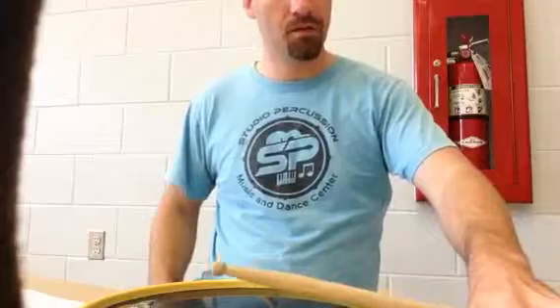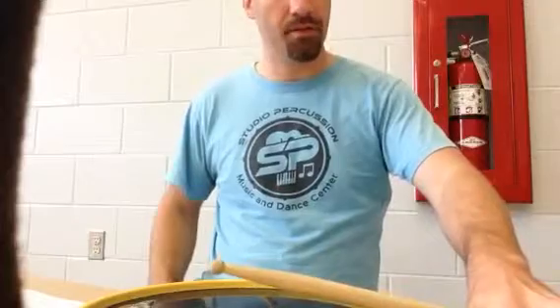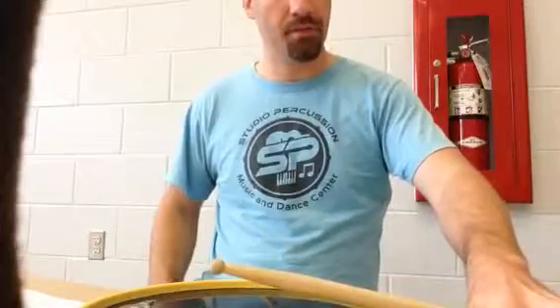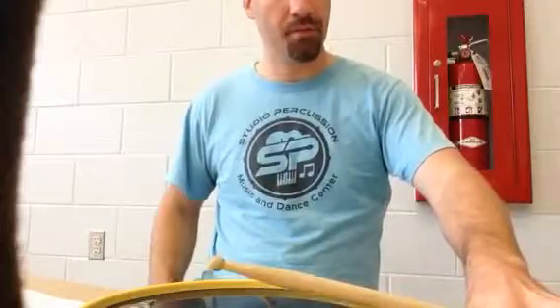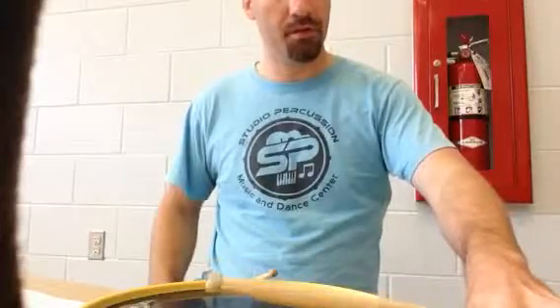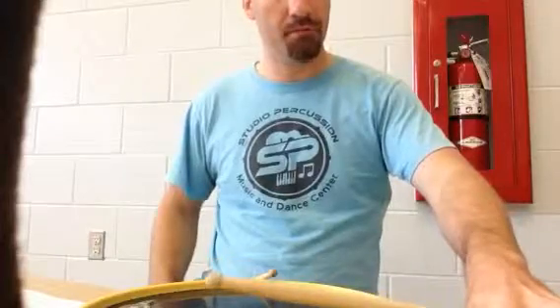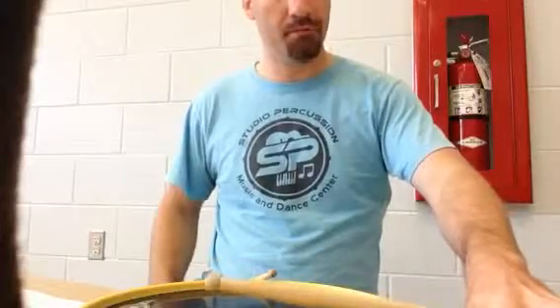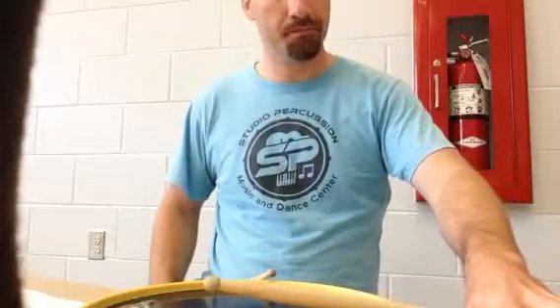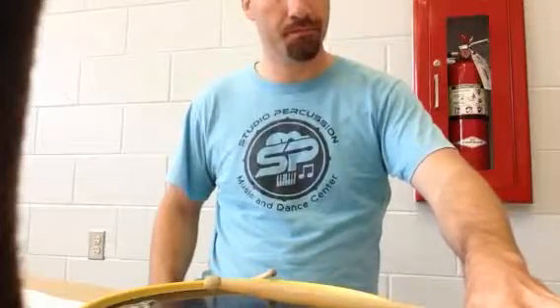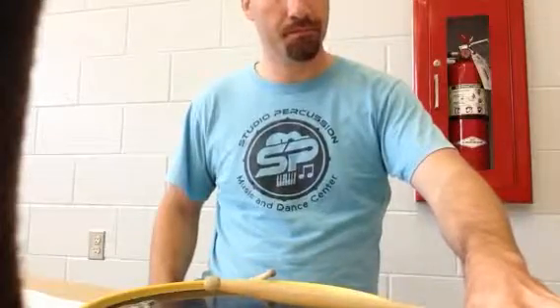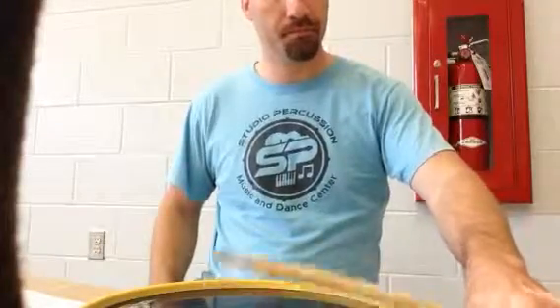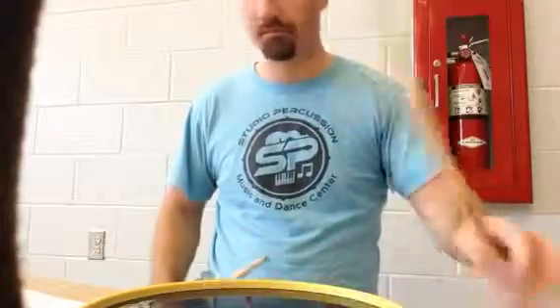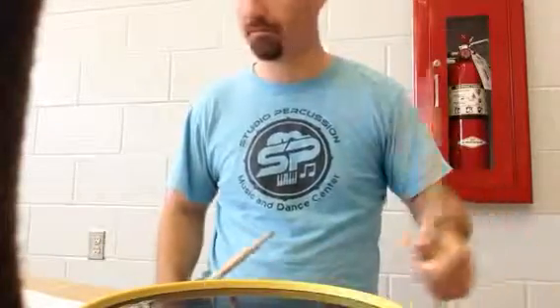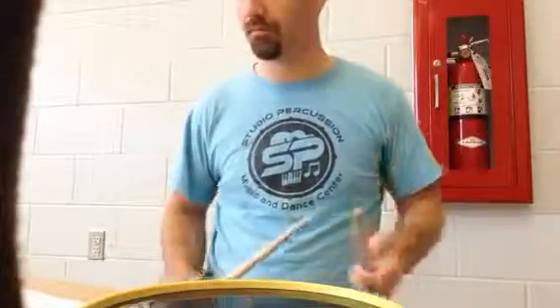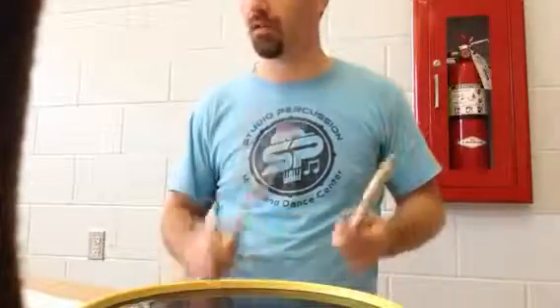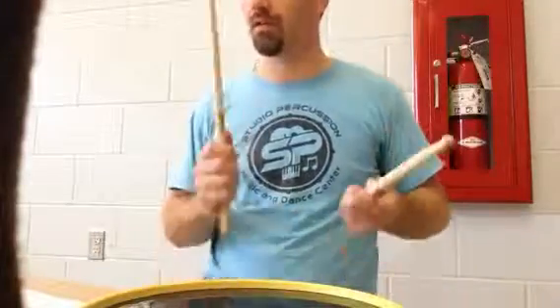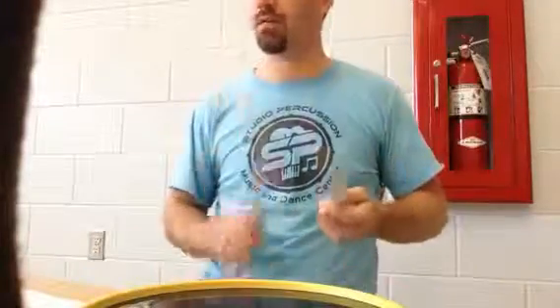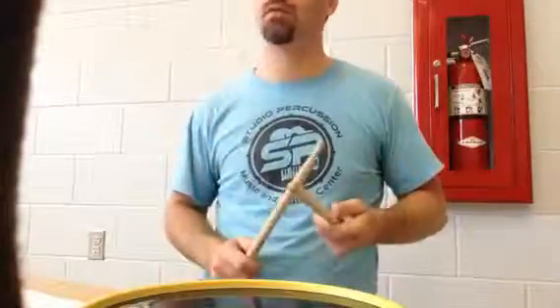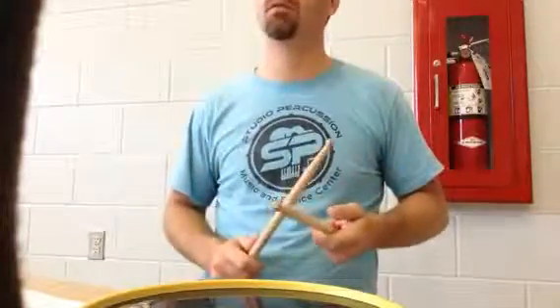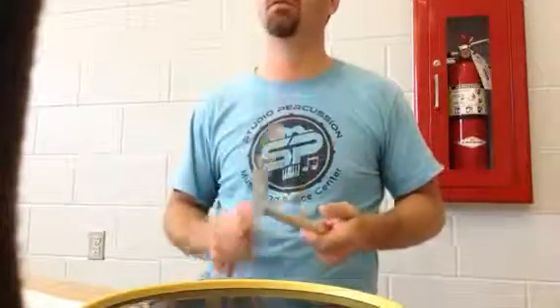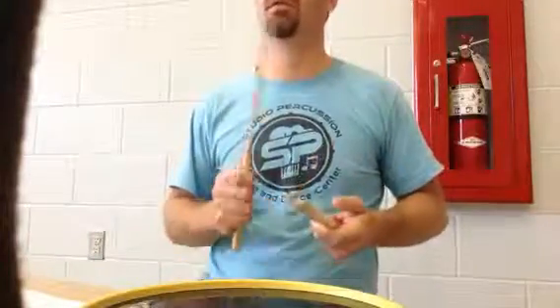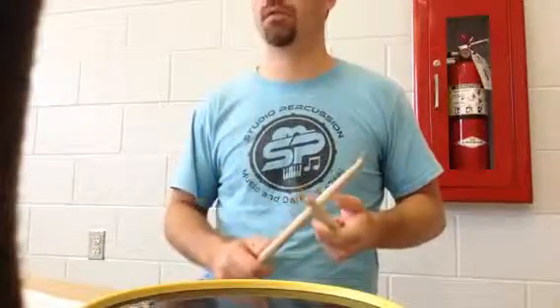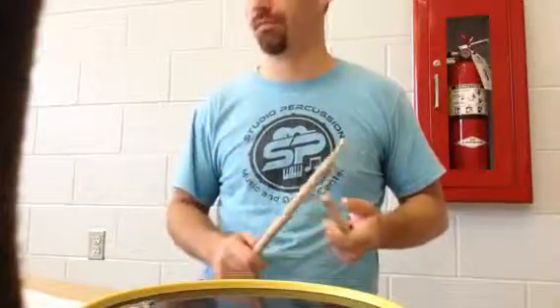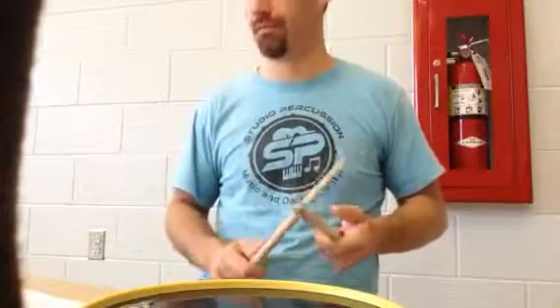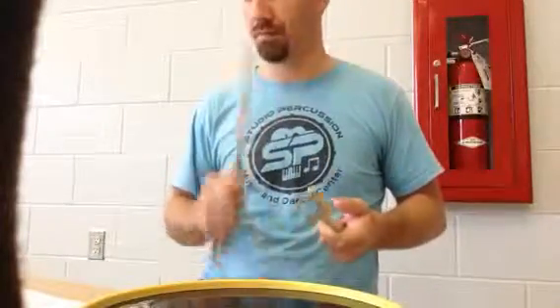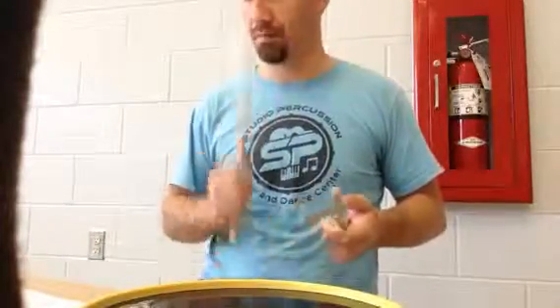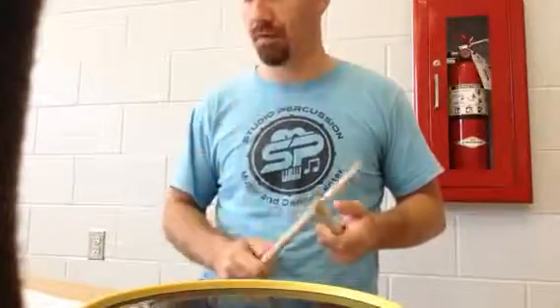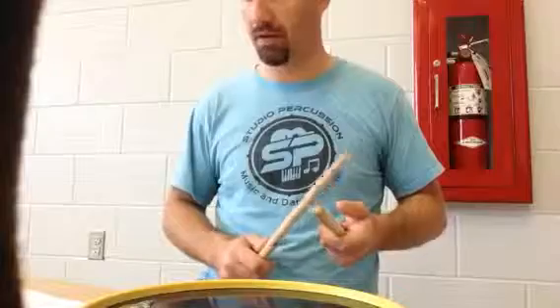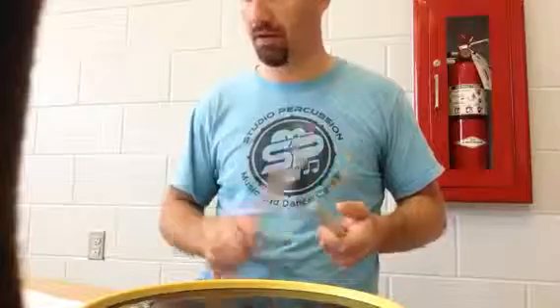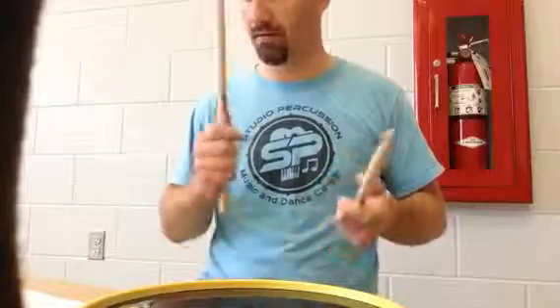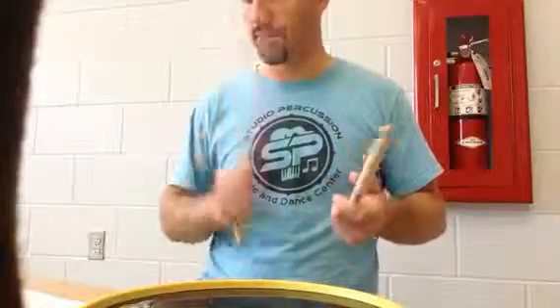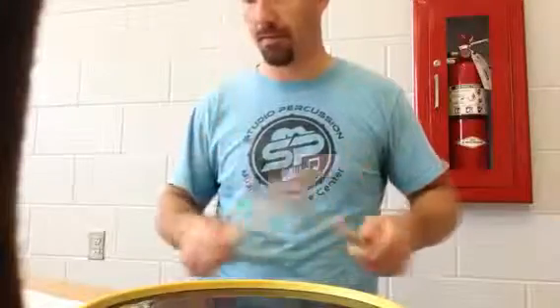70 beats per minute. One, two, three, four.